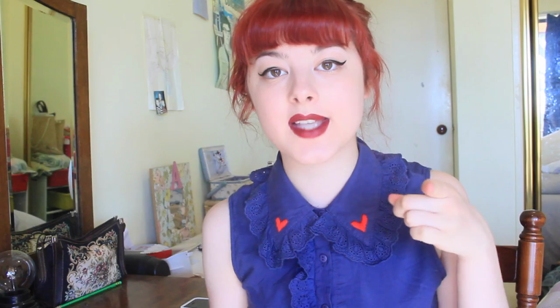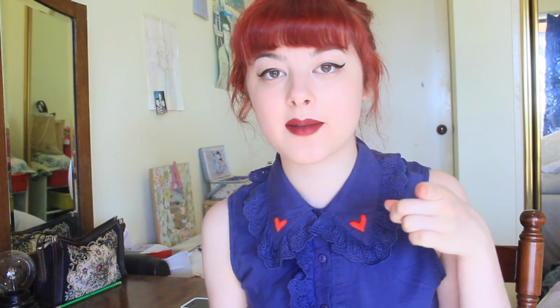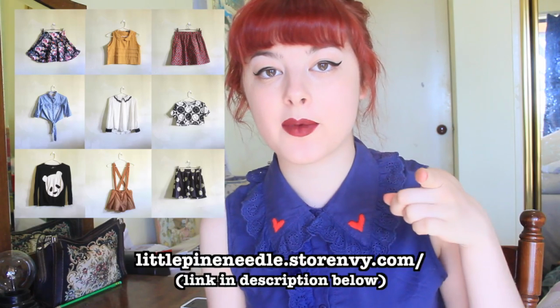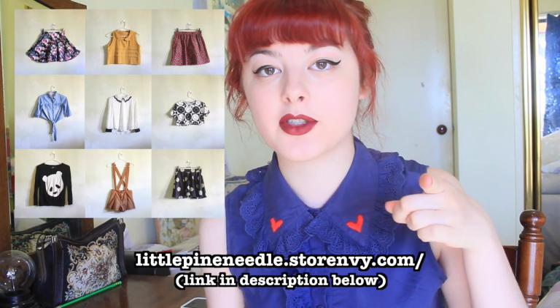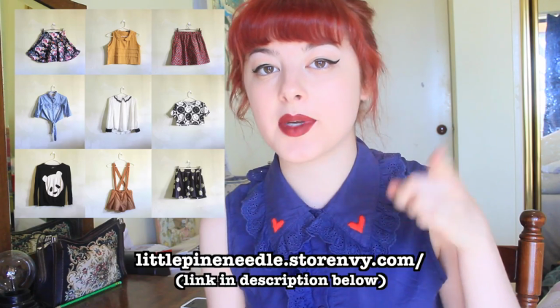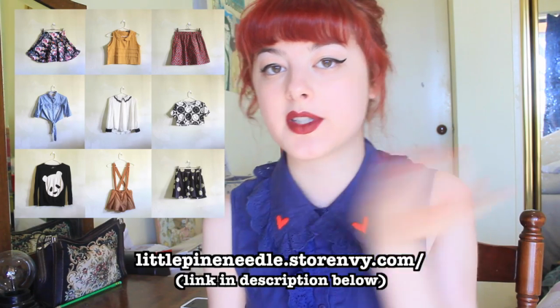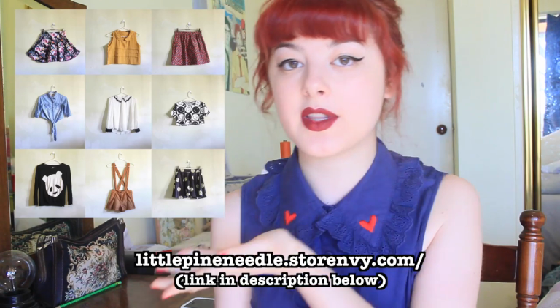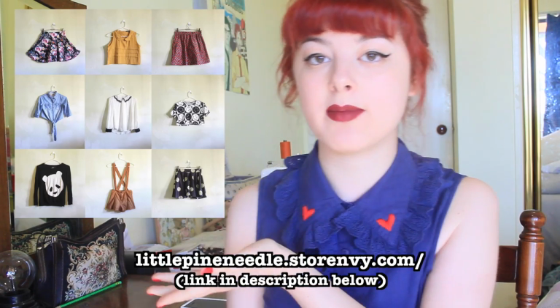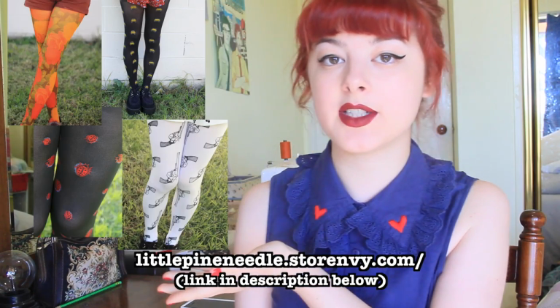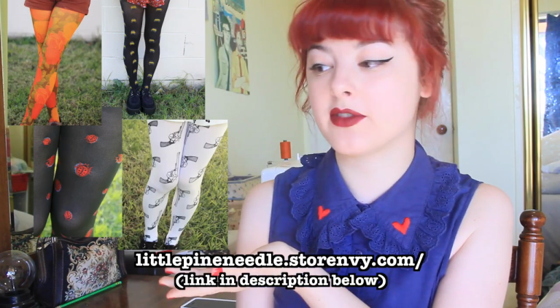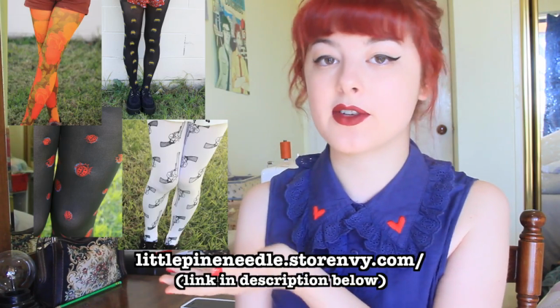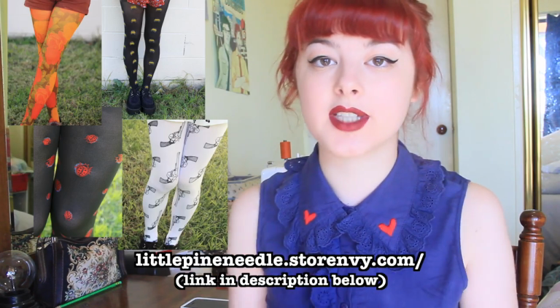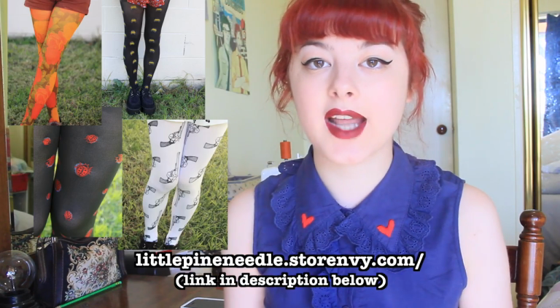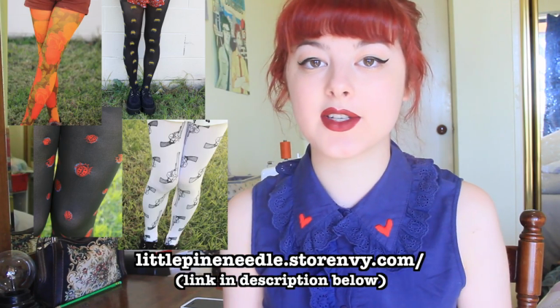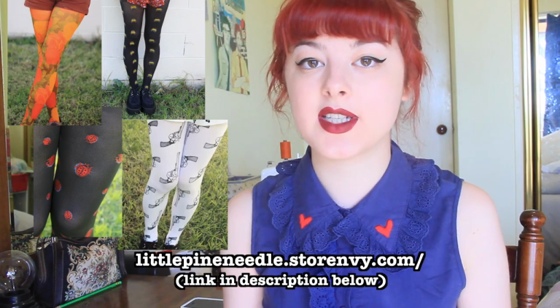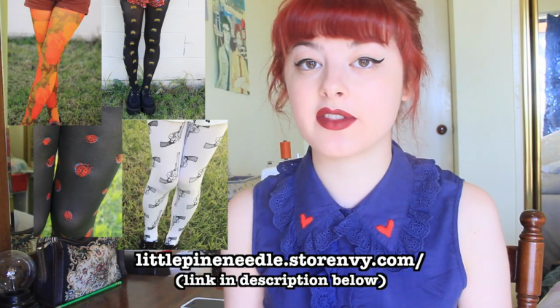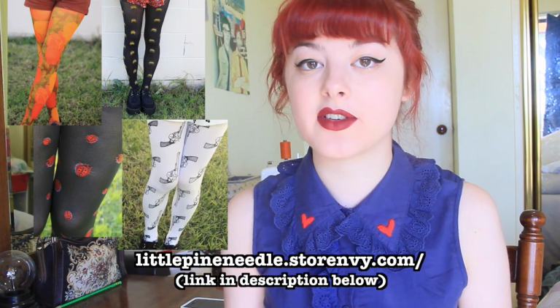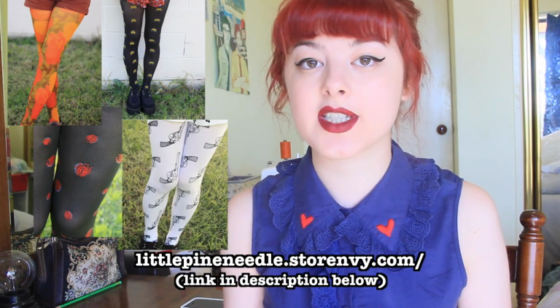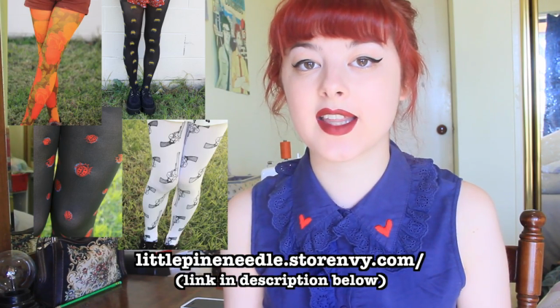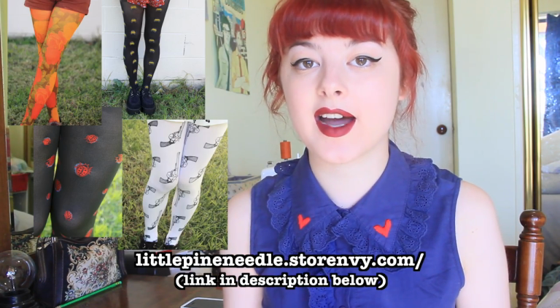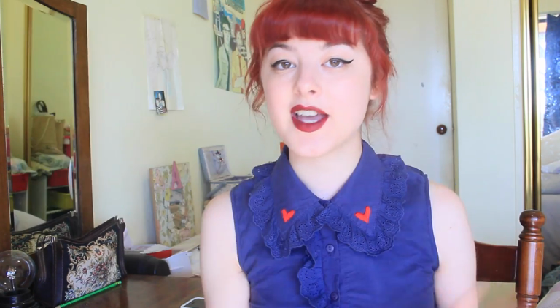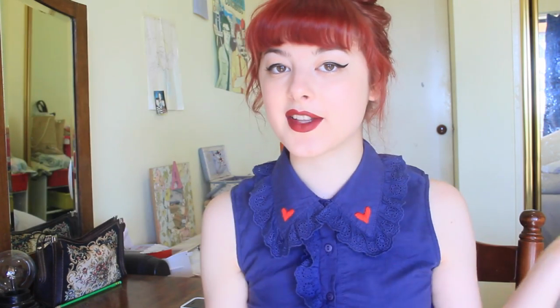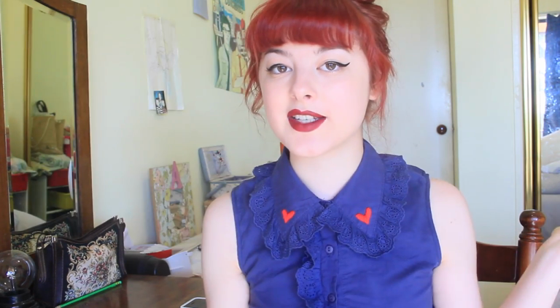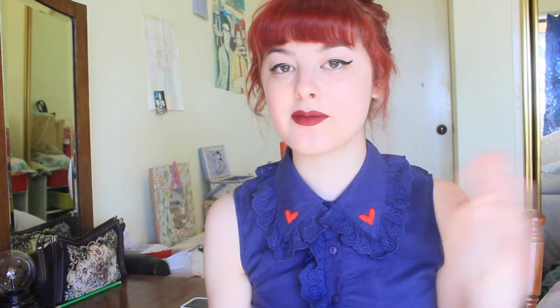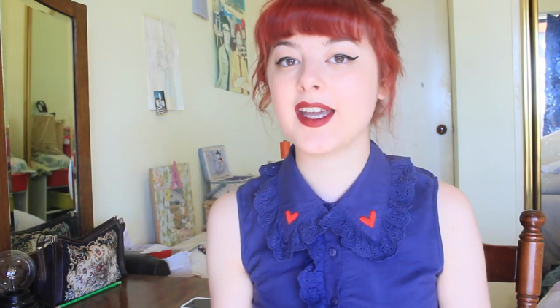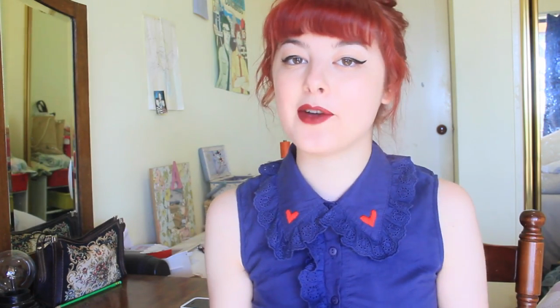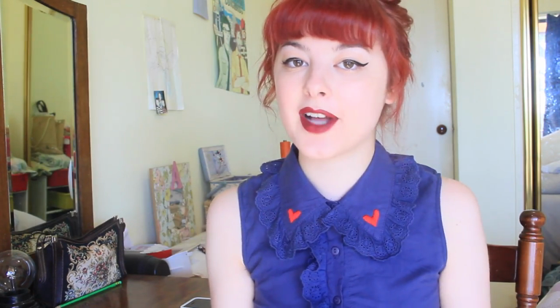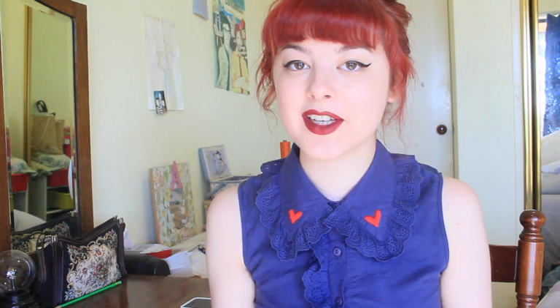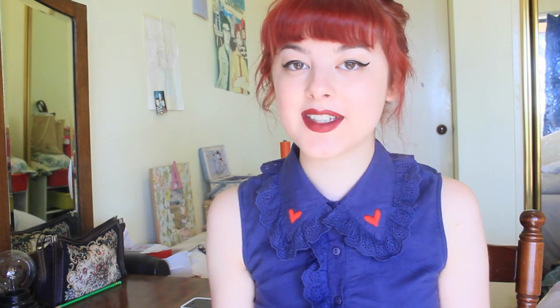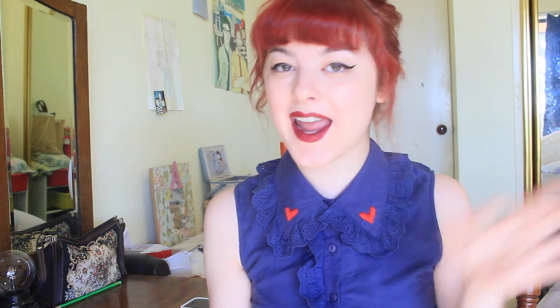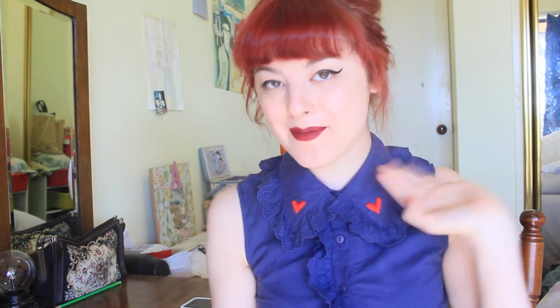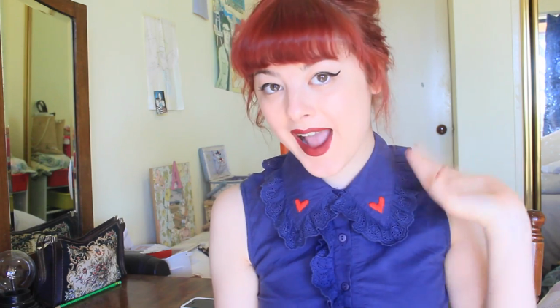Oh, and one more thing — I'm selling my wardrobe and also a bunch of really cool tights, so you should definitely go and check that out. So that's it for me. I hope you're all having a good day. Bye.